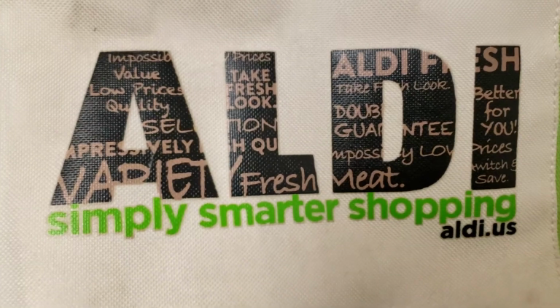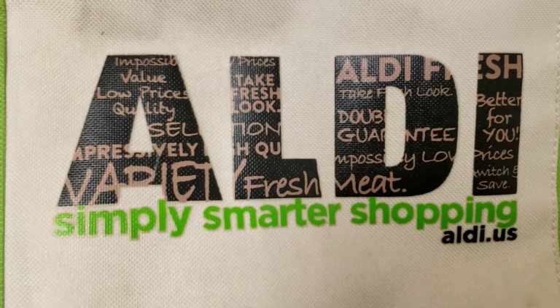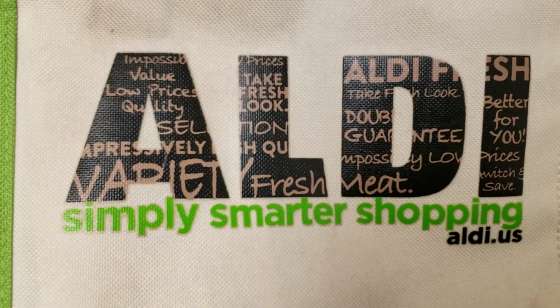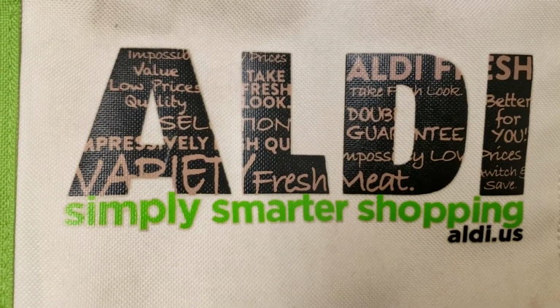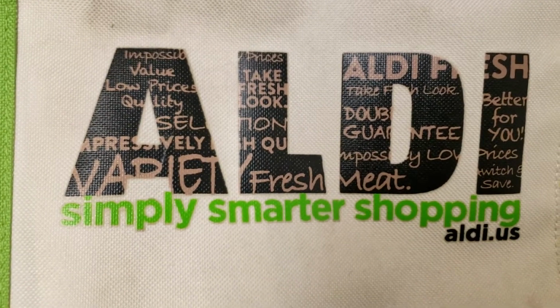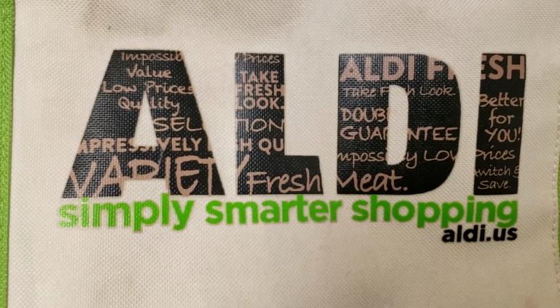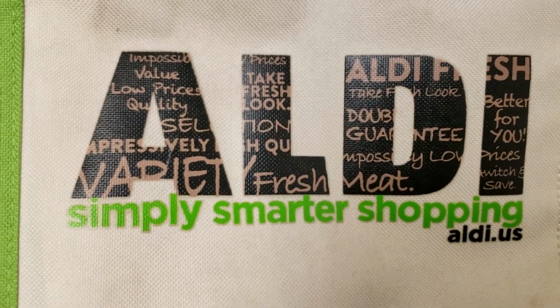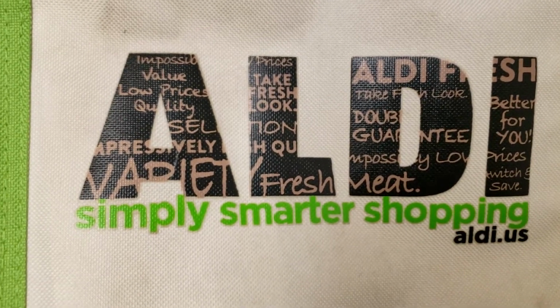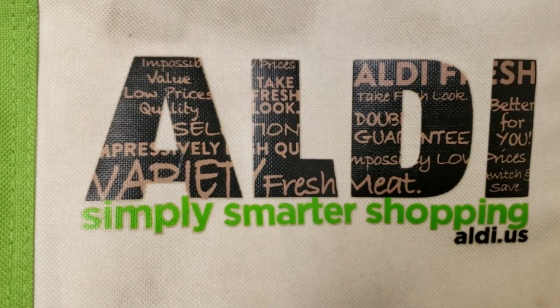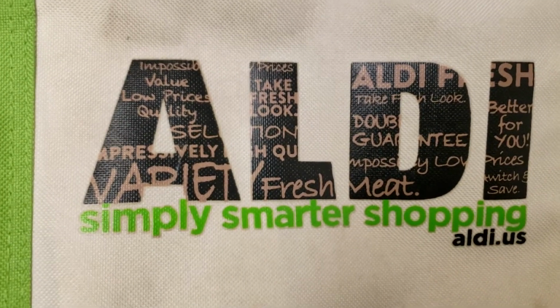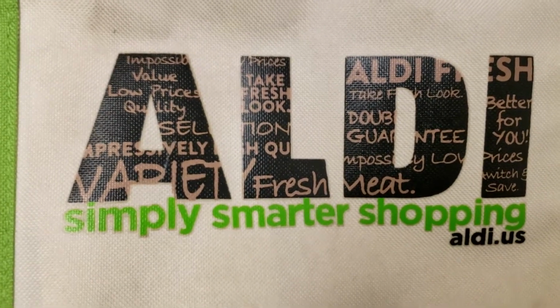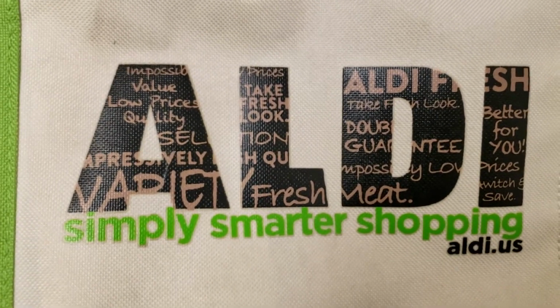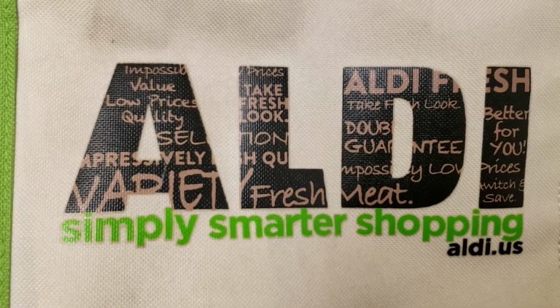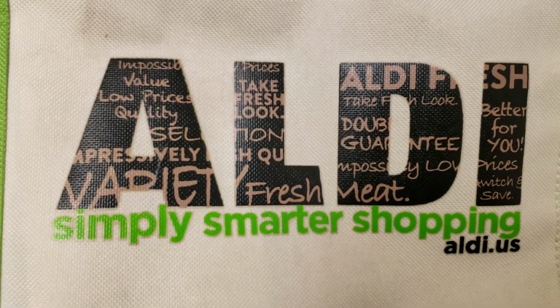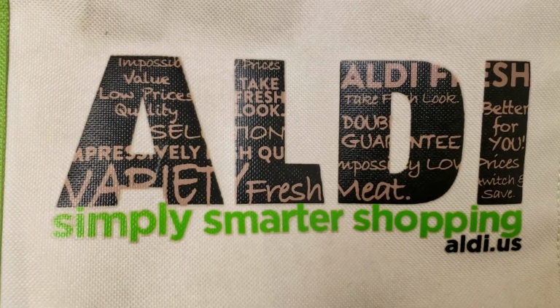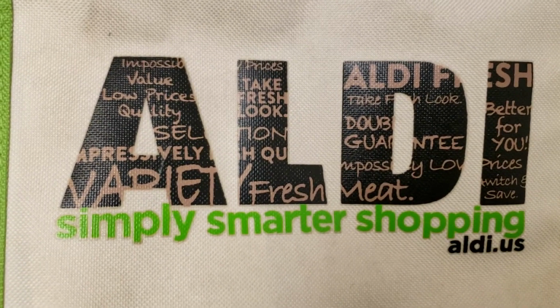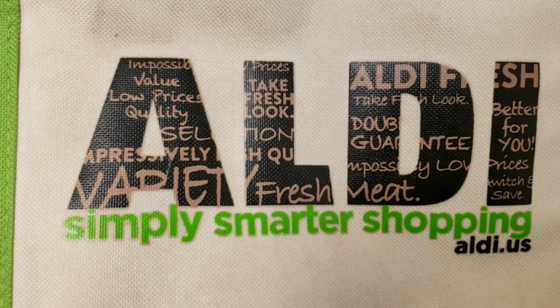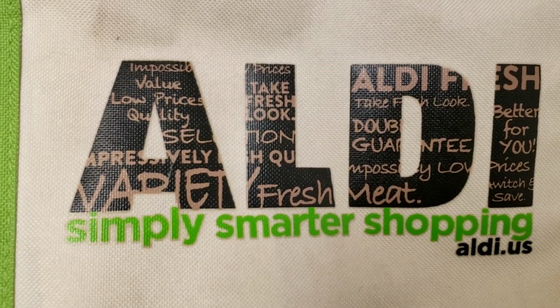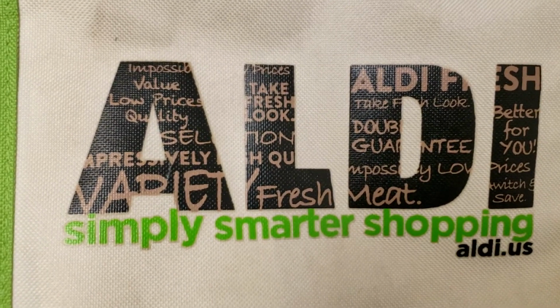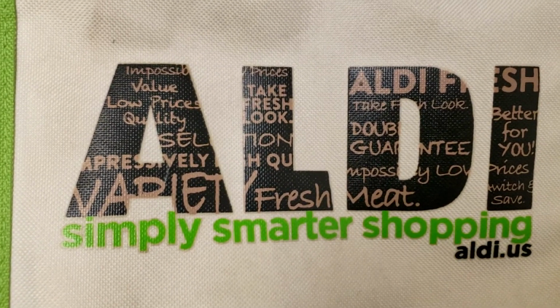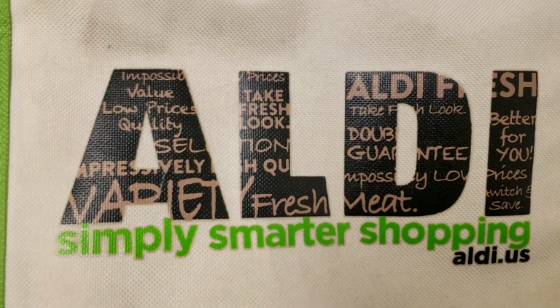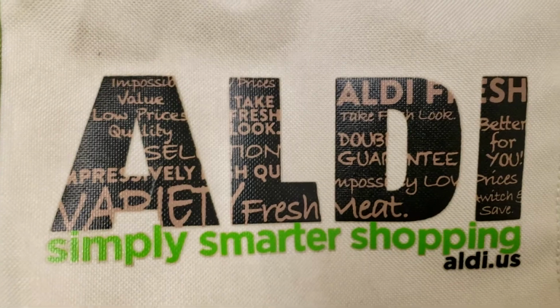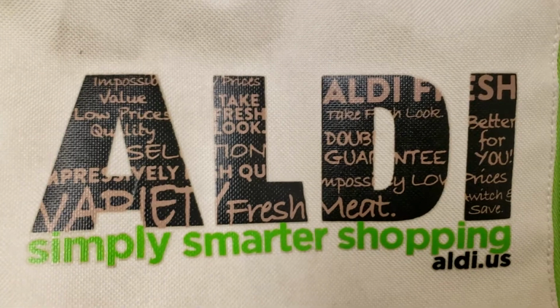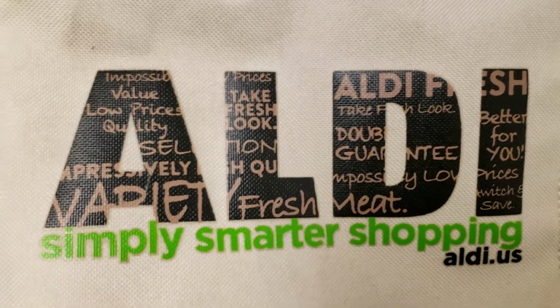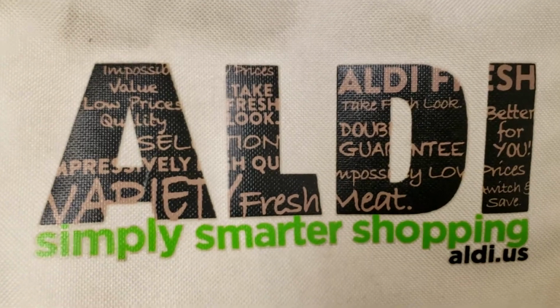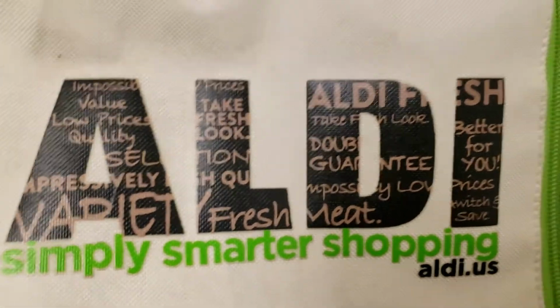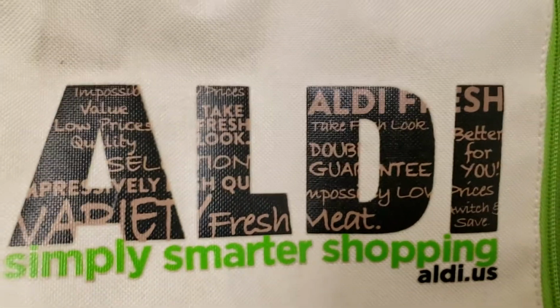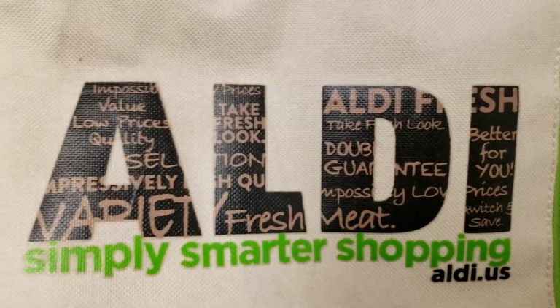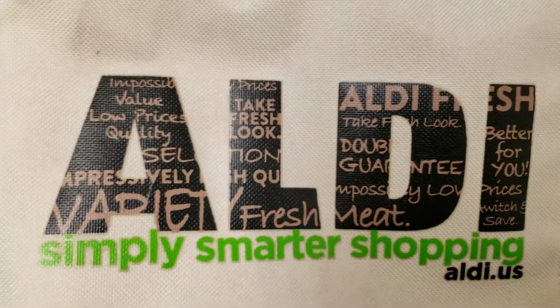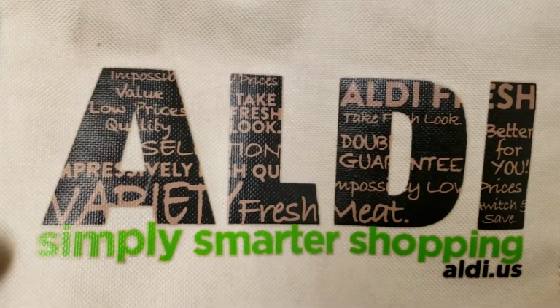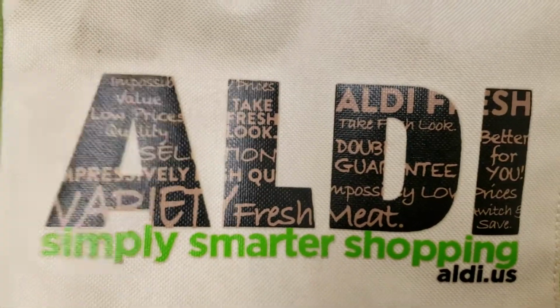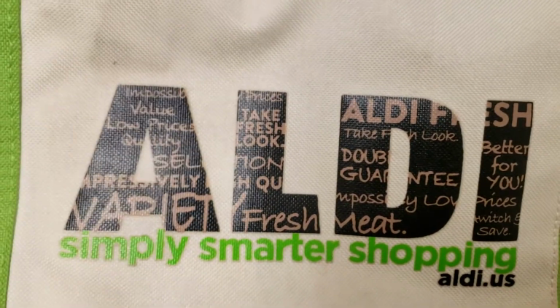Hey guys, welcome back to my channel. I have an Aldi haul for you guys, so stay tuned.